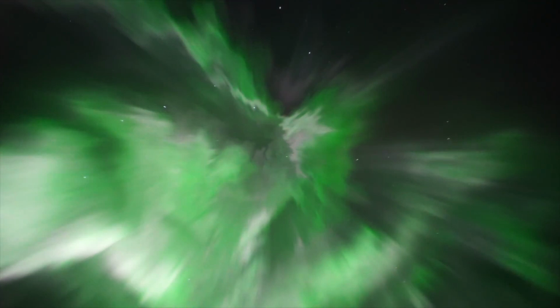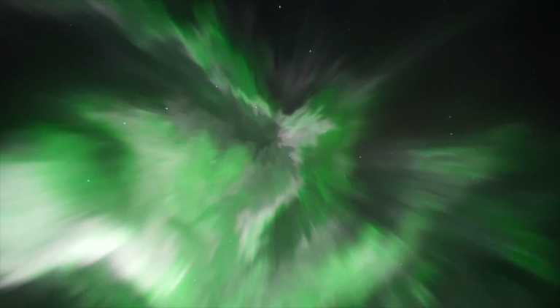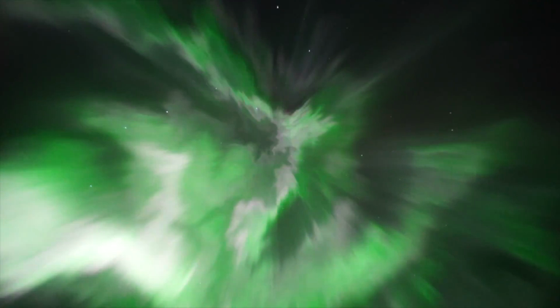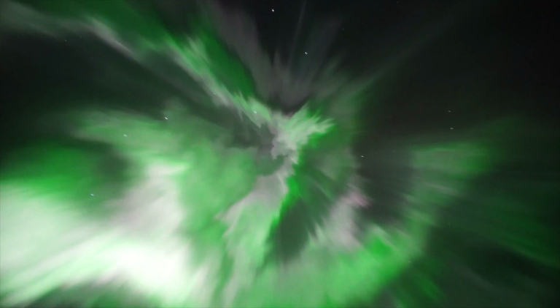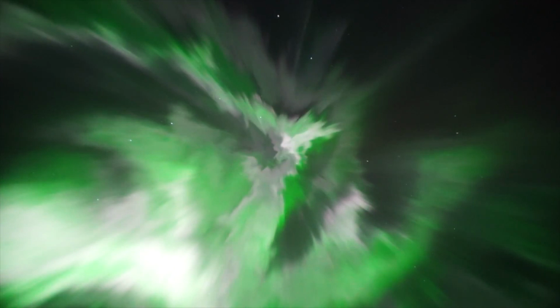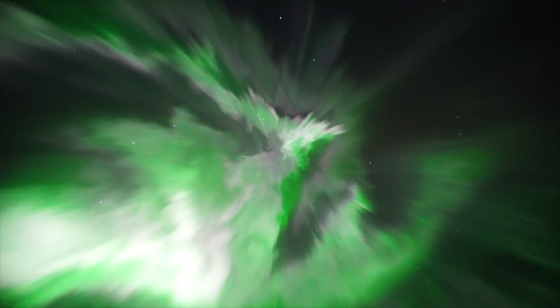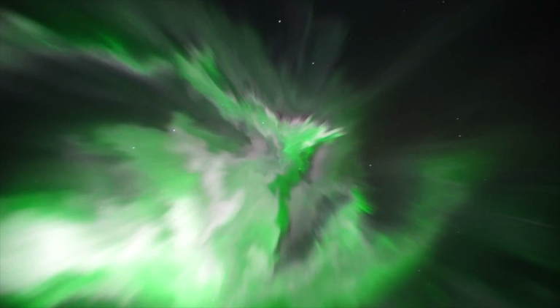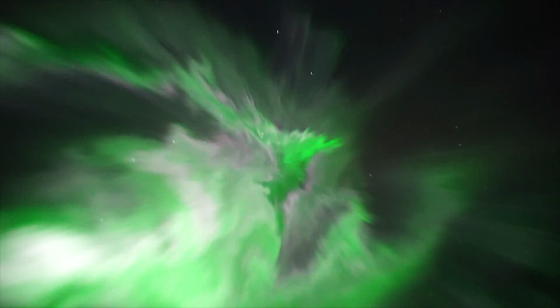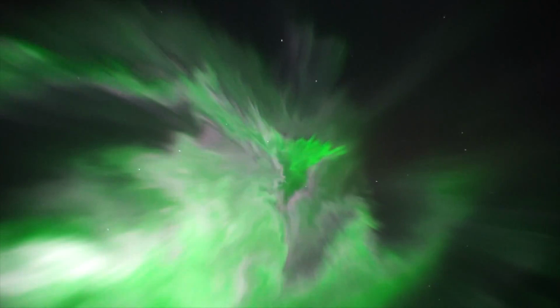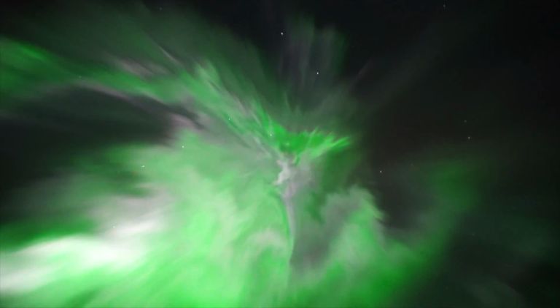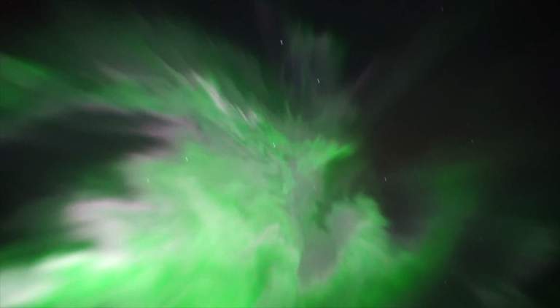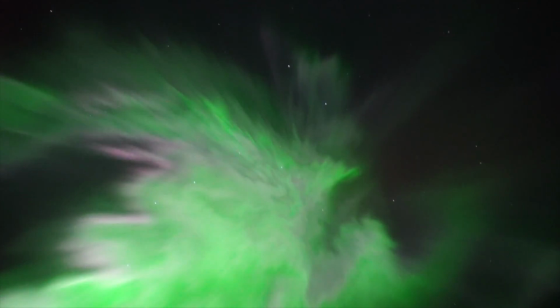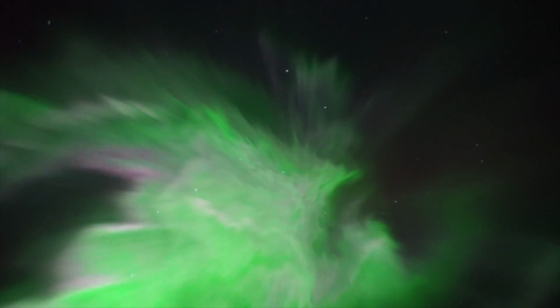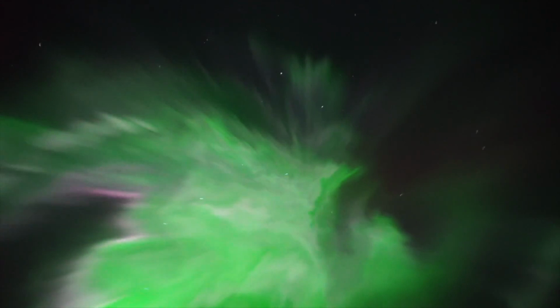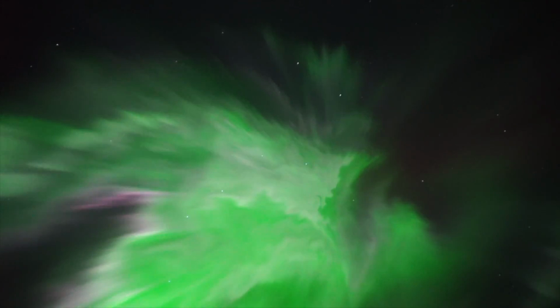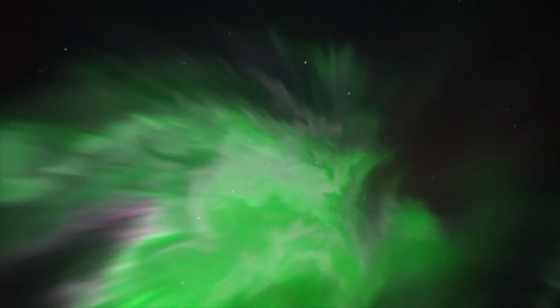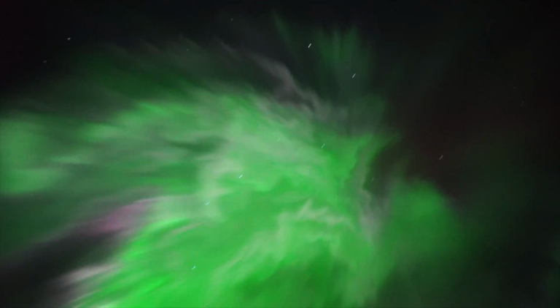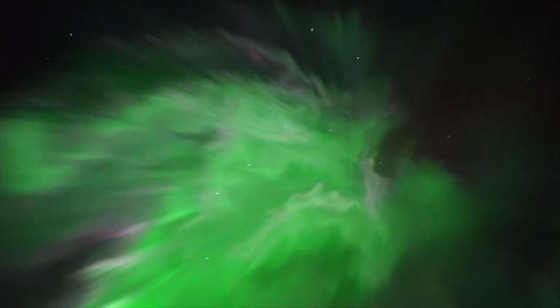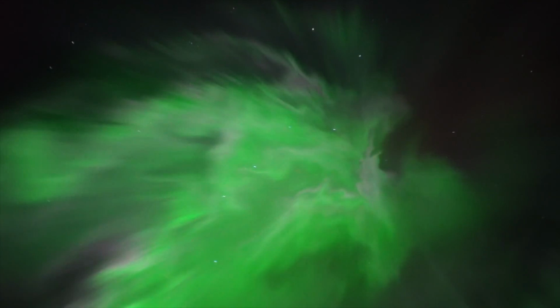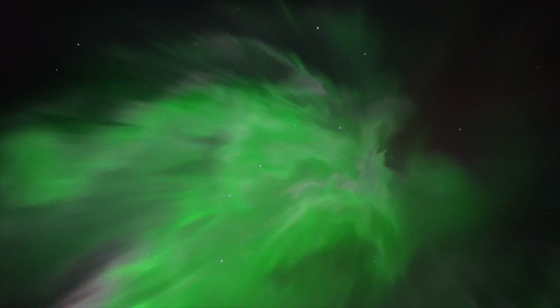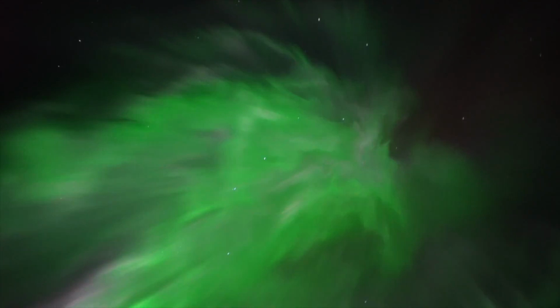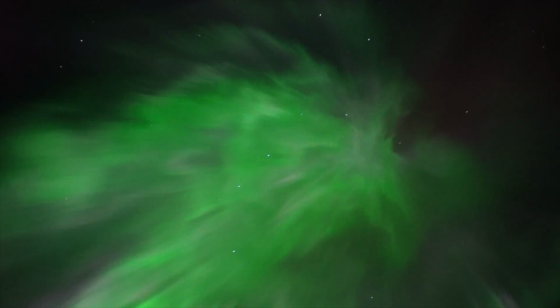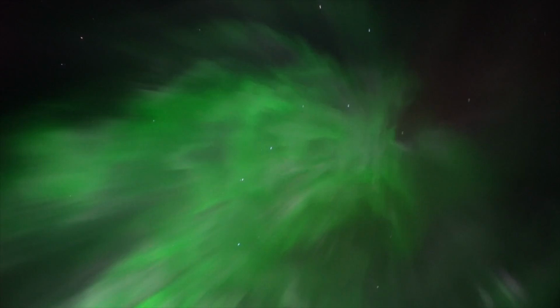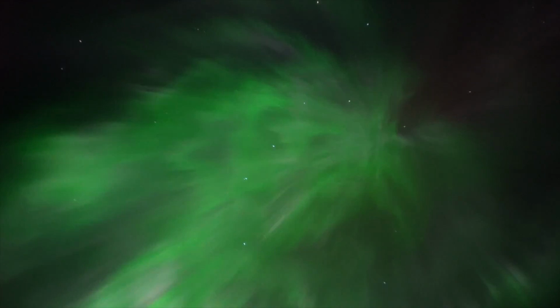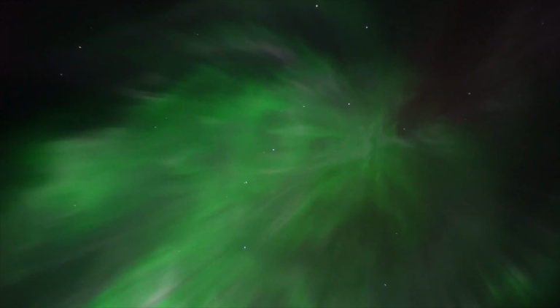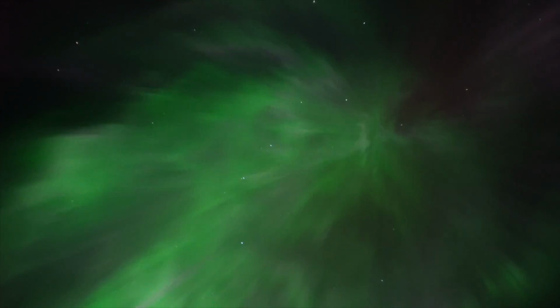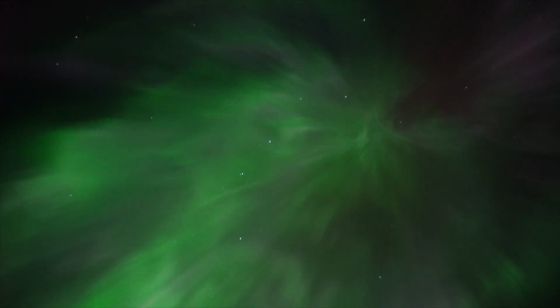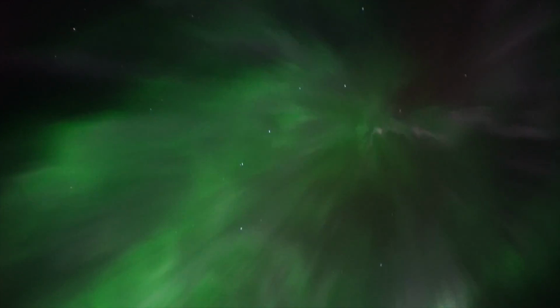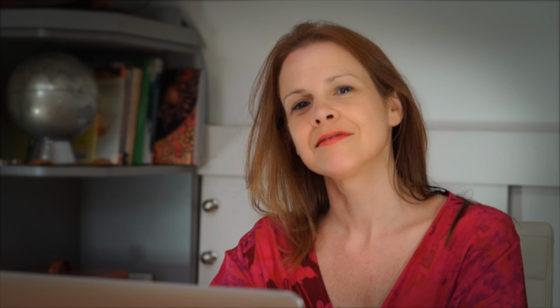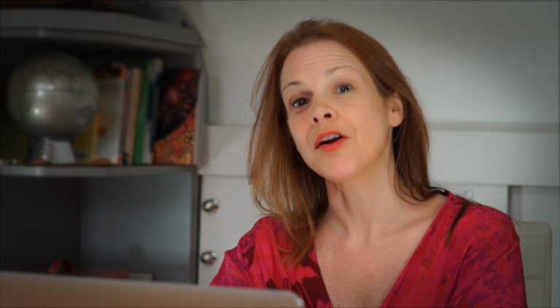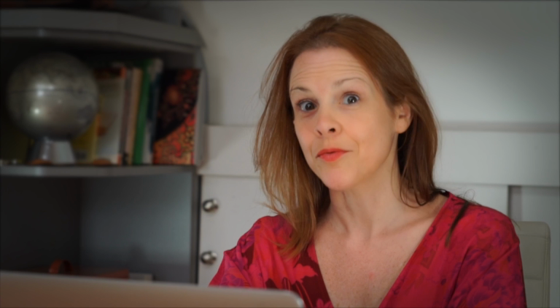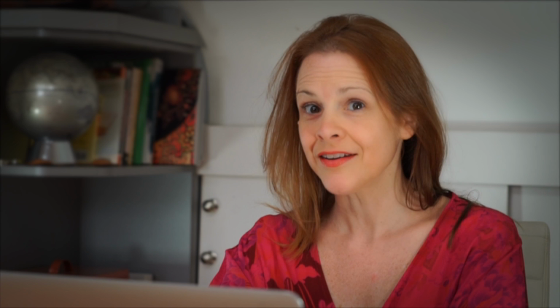But some commenters believe the footage is fake, that the Aurora doesn't really look like this. Are they right?